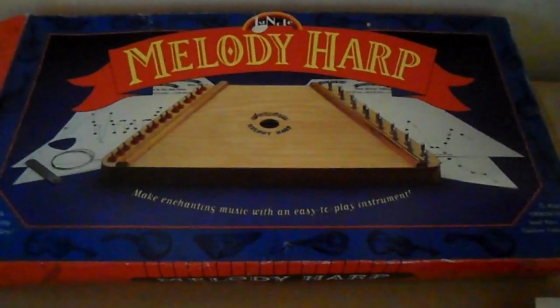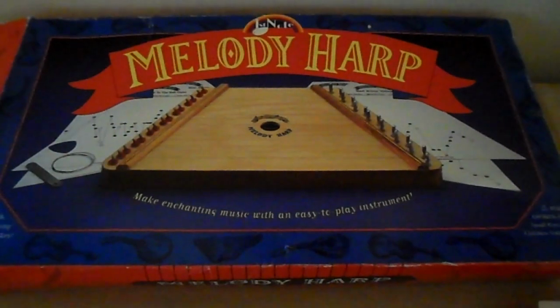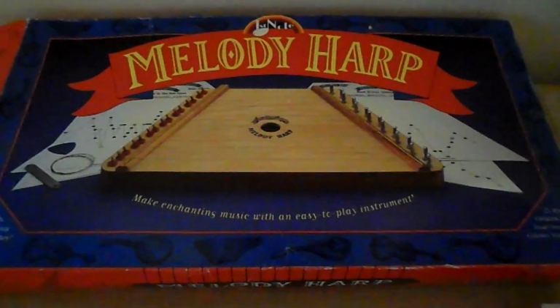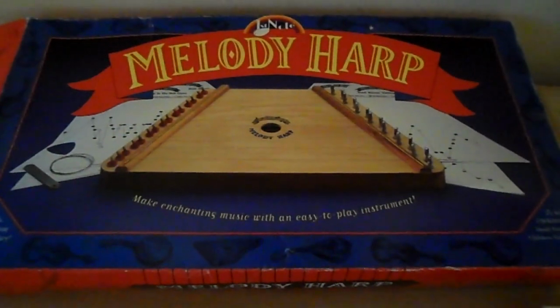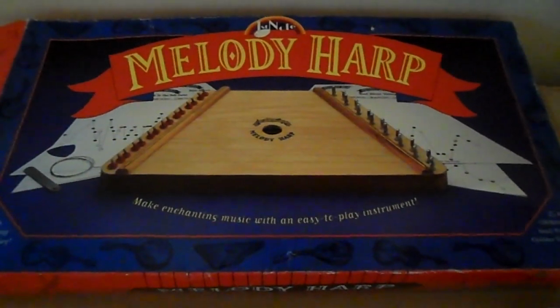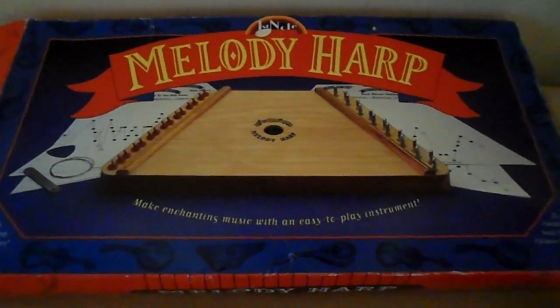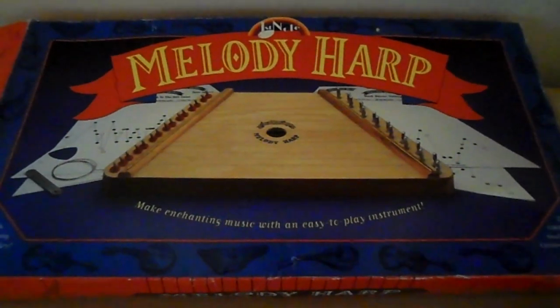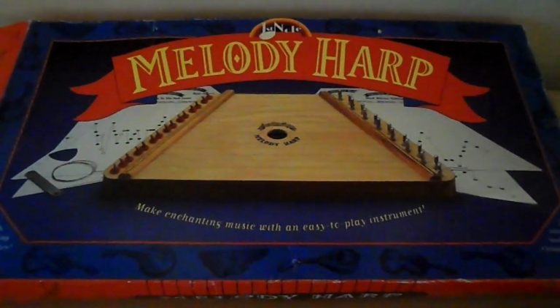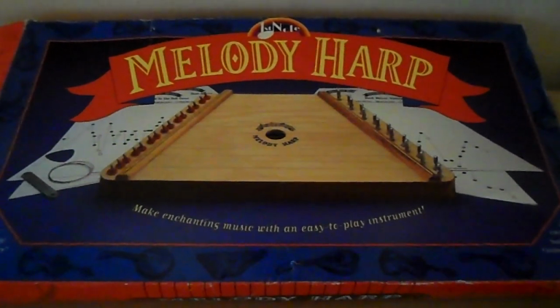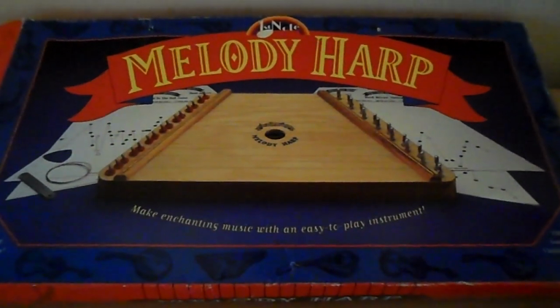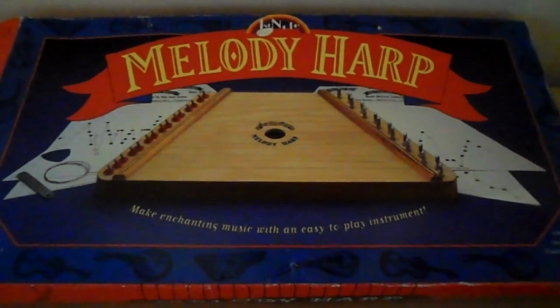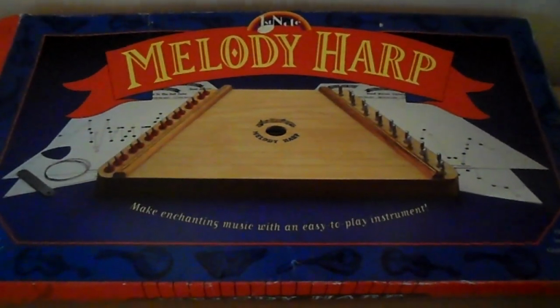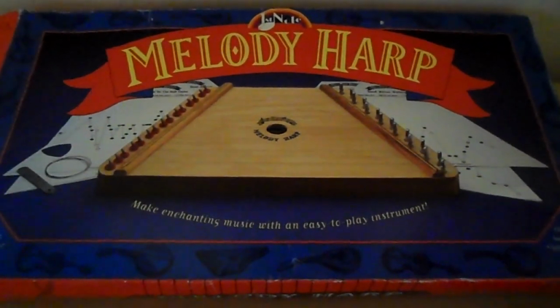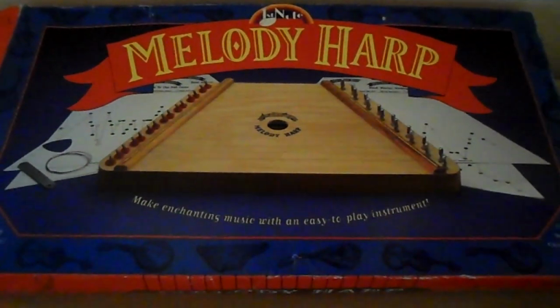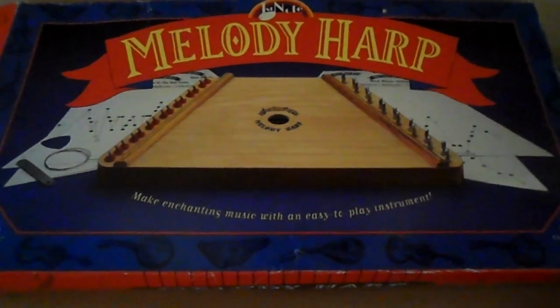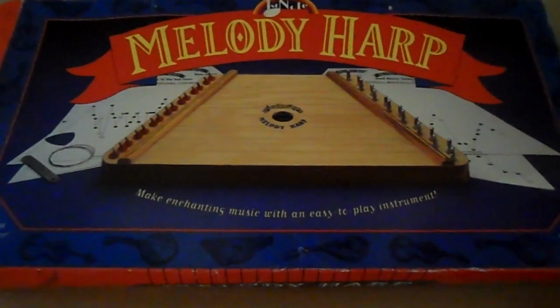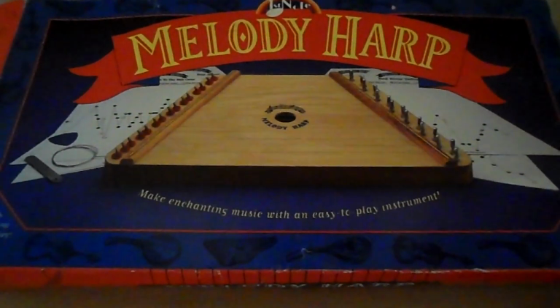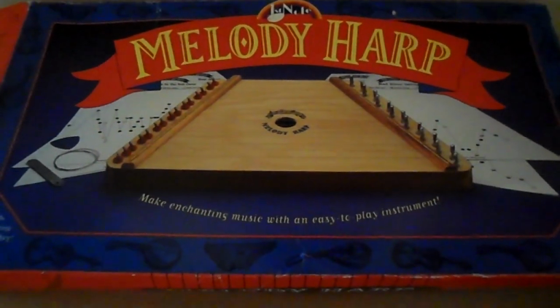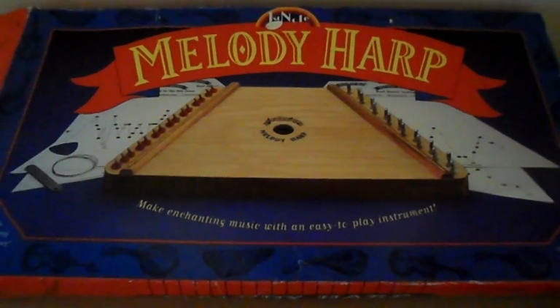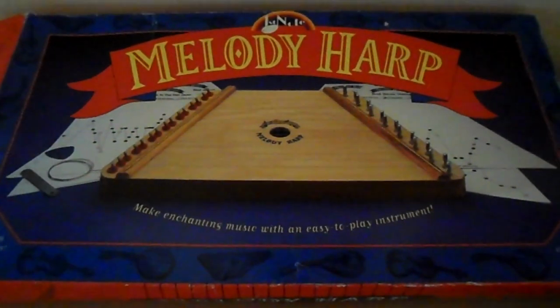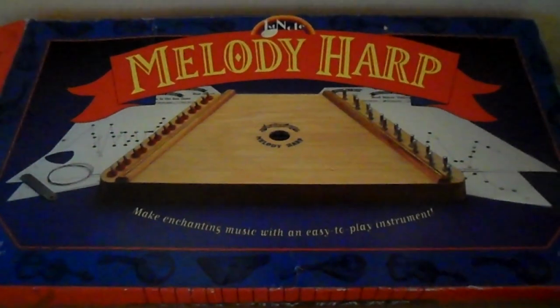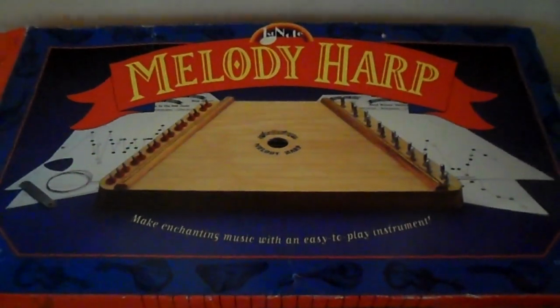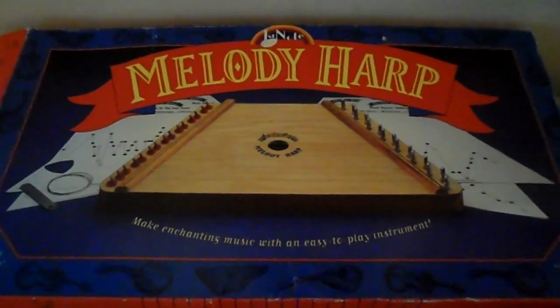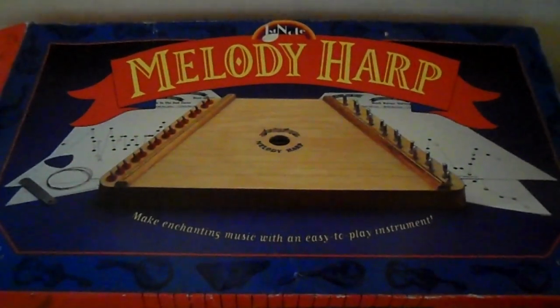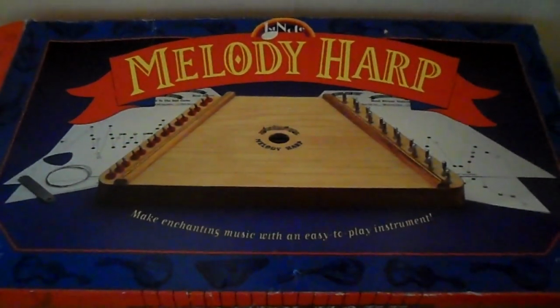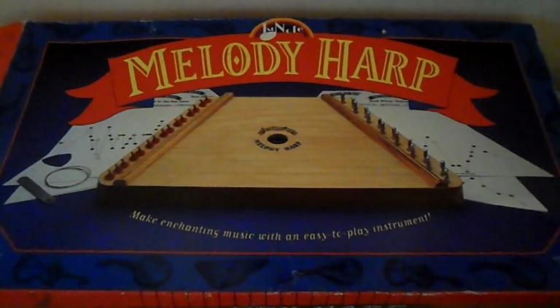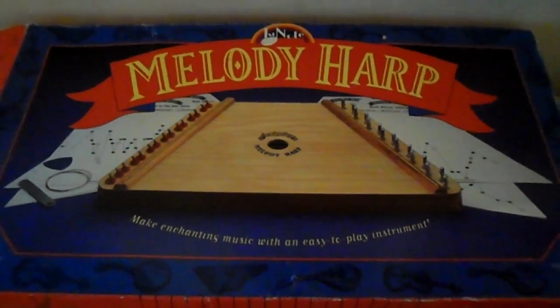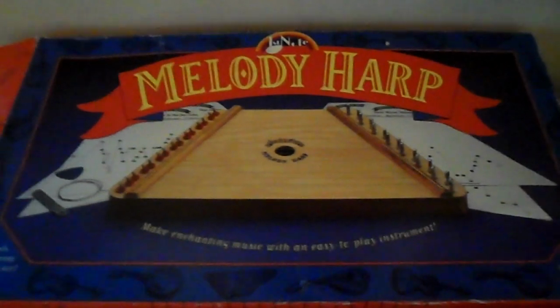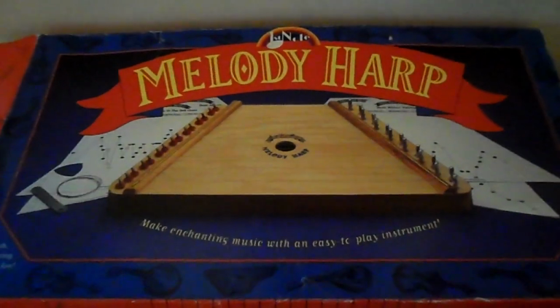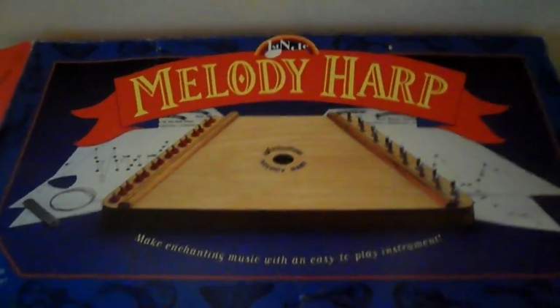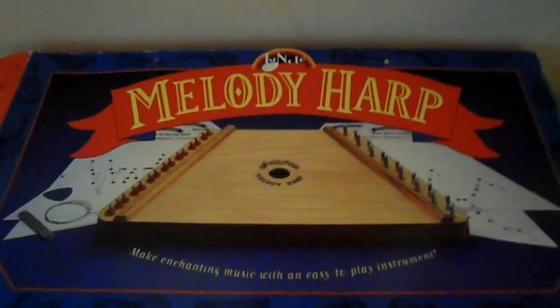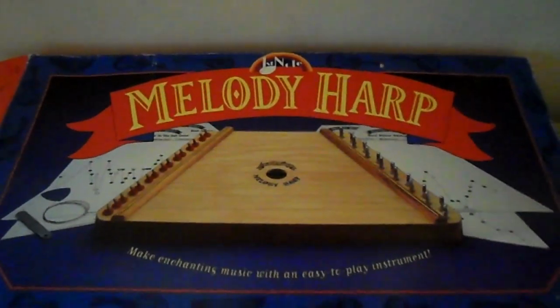Welcome to NG Tracy. Today we're having a close-up look and I will attempt to play a first note melody harp.